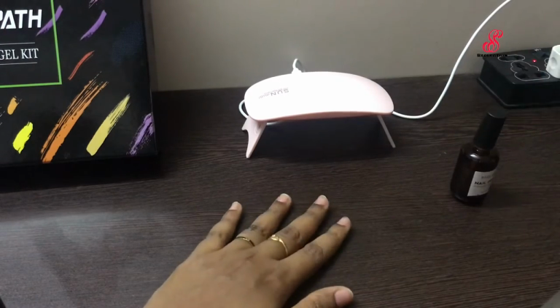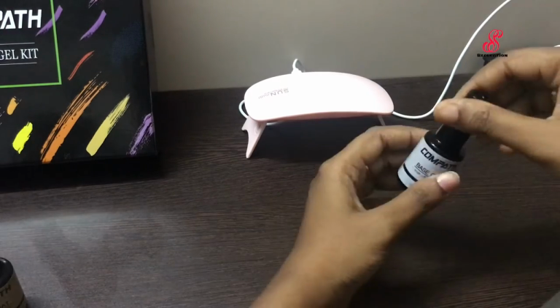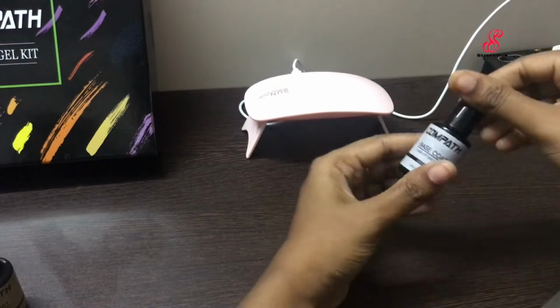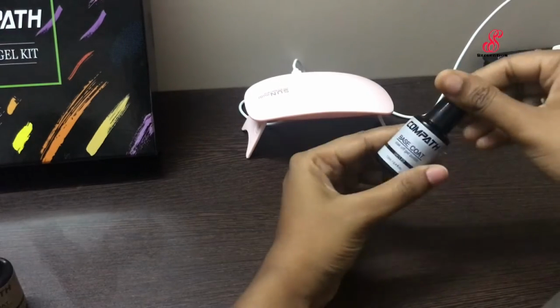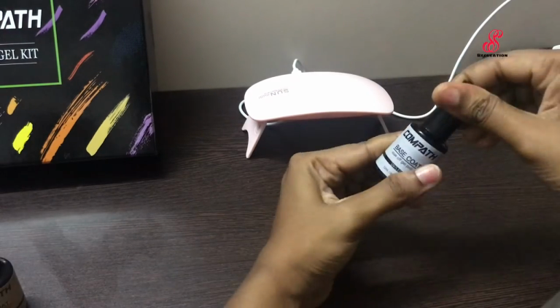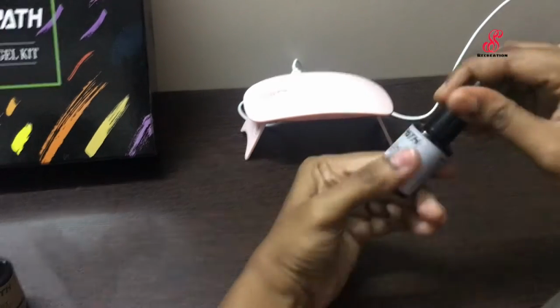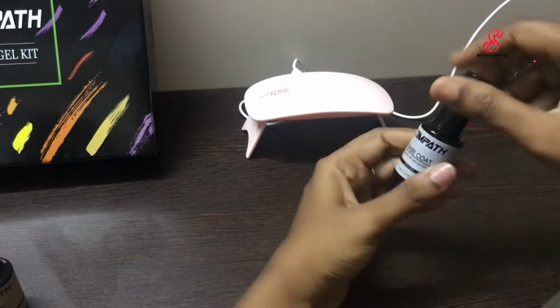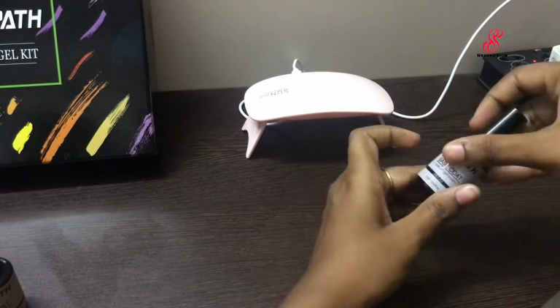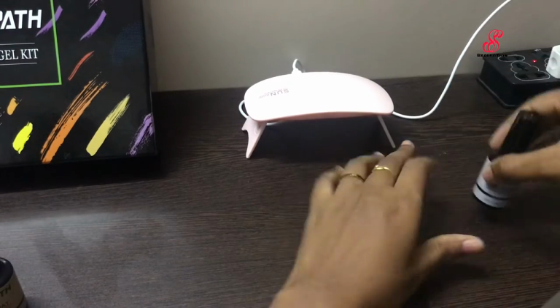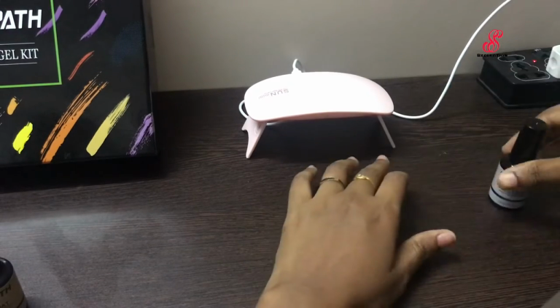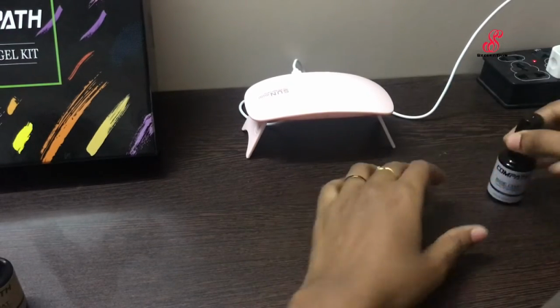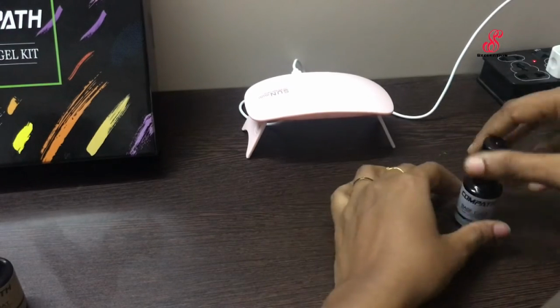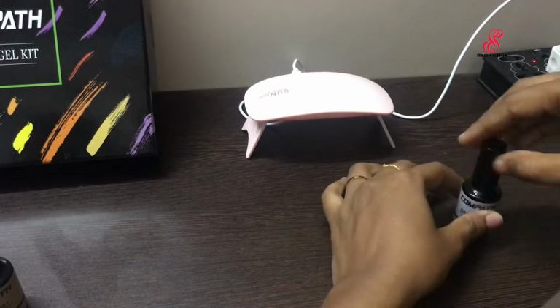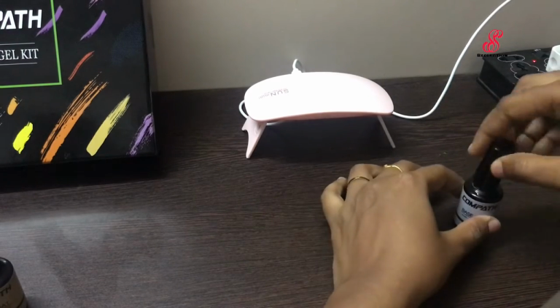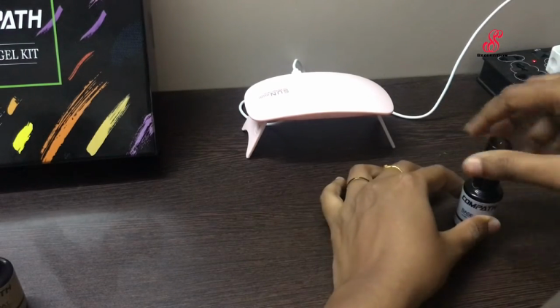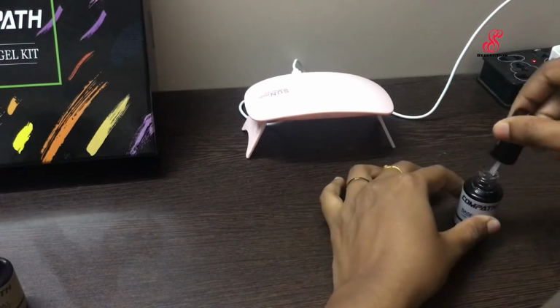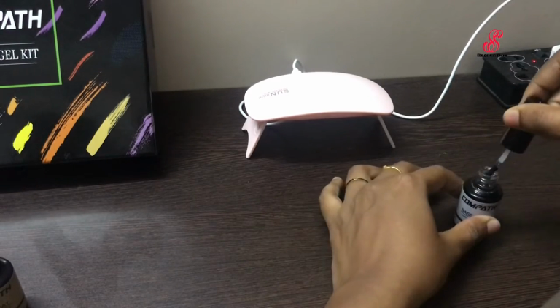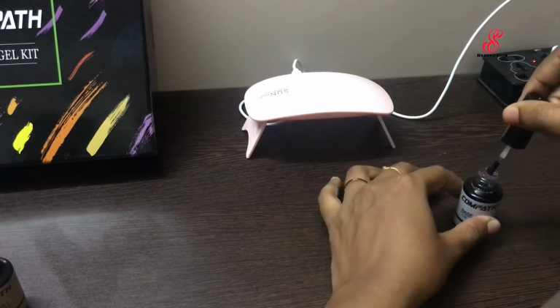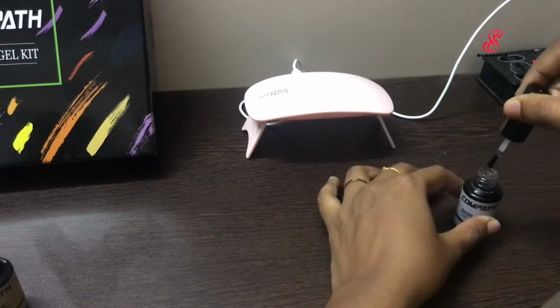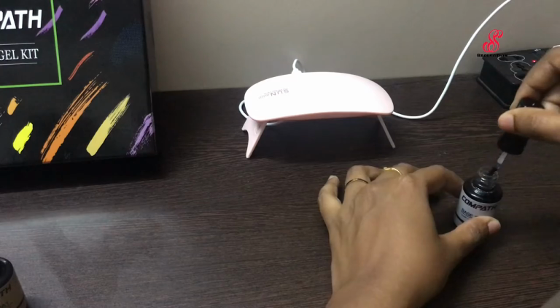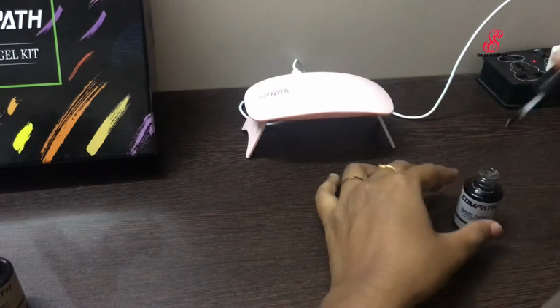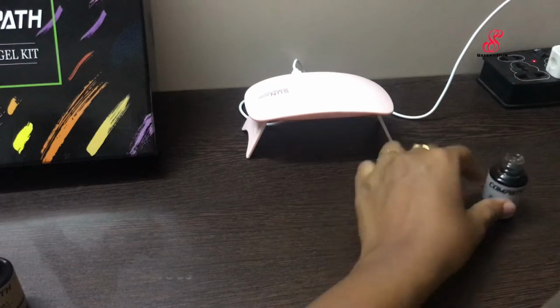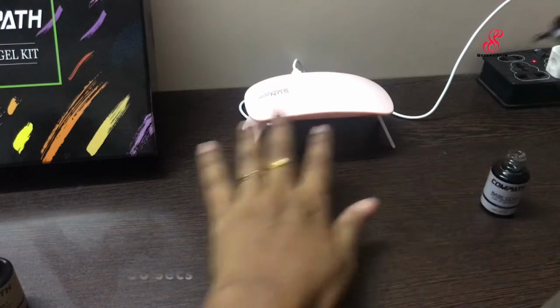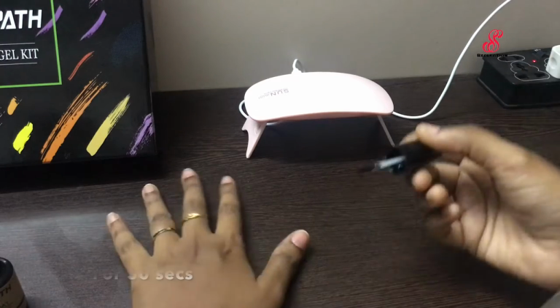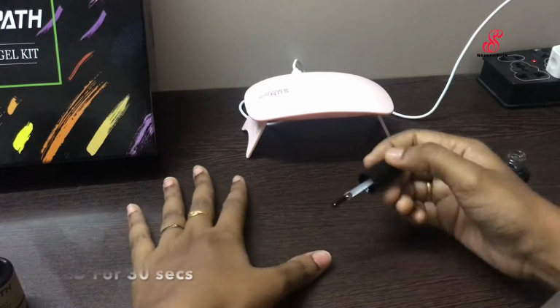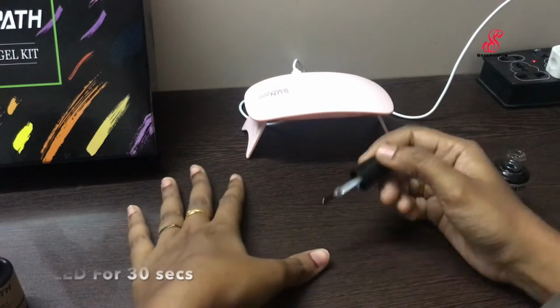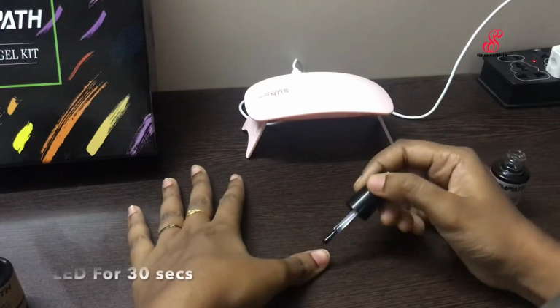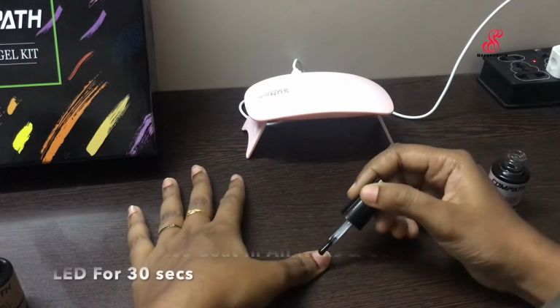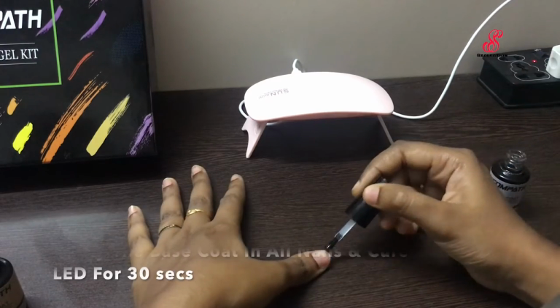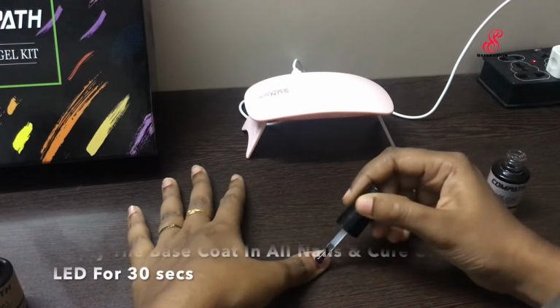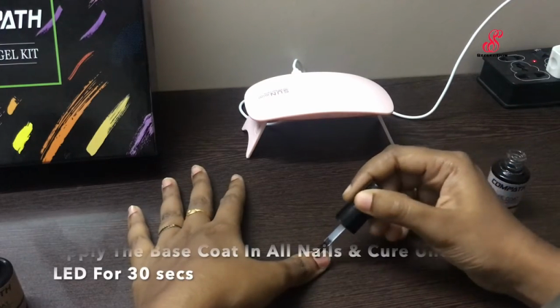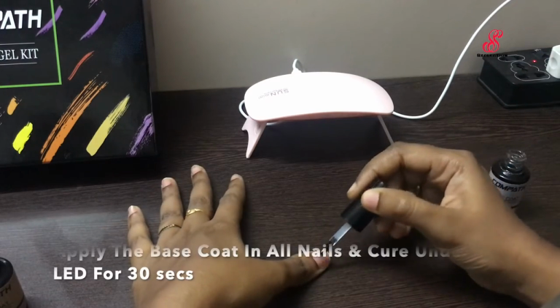Then the next step is to apply the base coat on every nail. The next step is to apply the nails and cure under the lamp for 30 seconds.